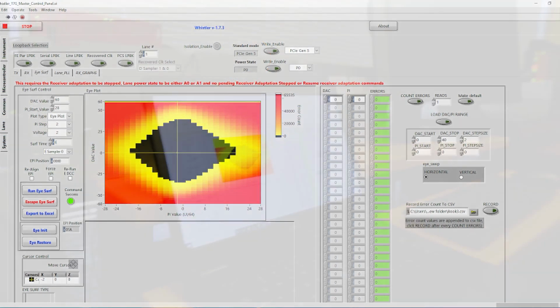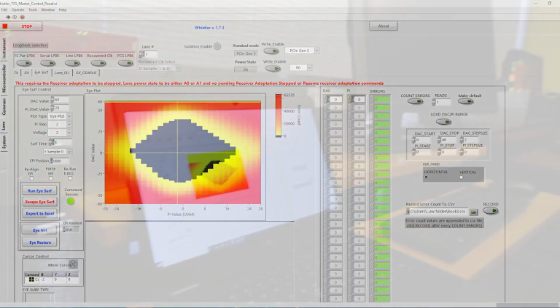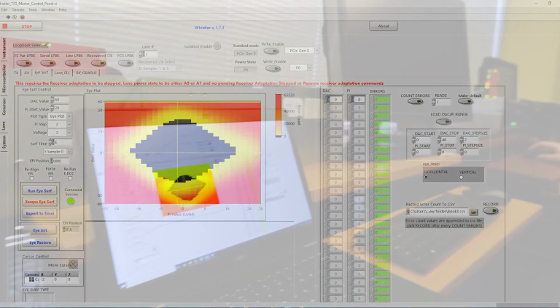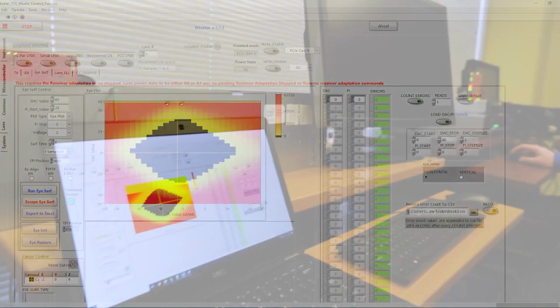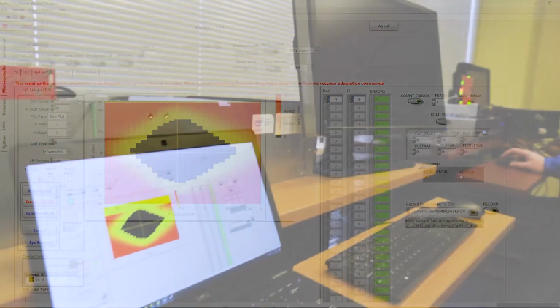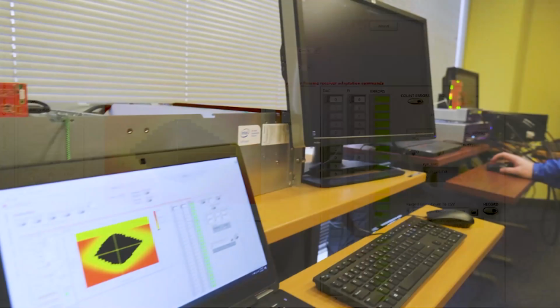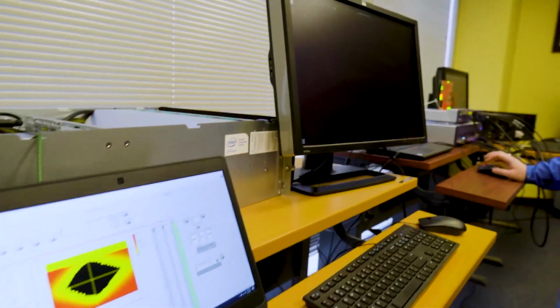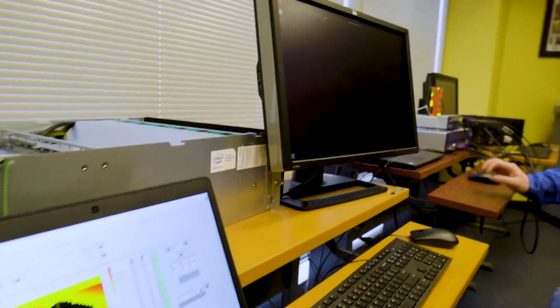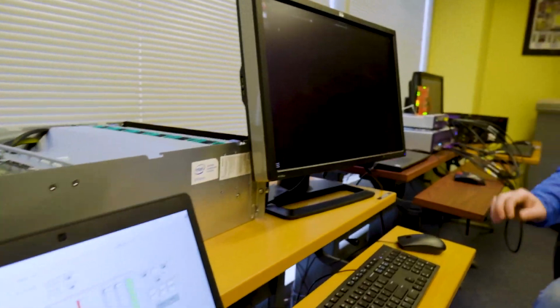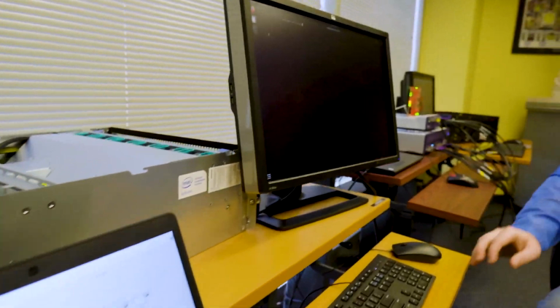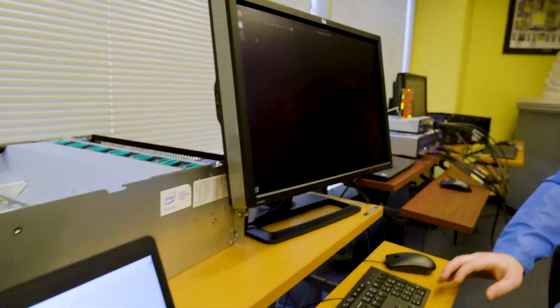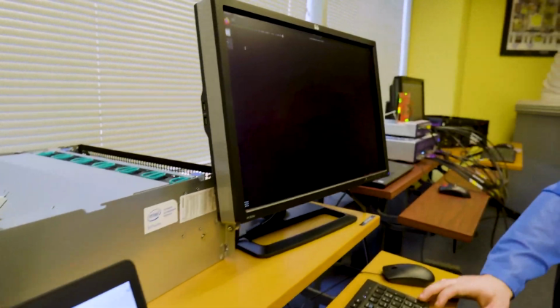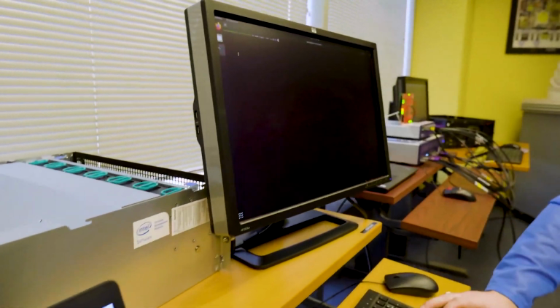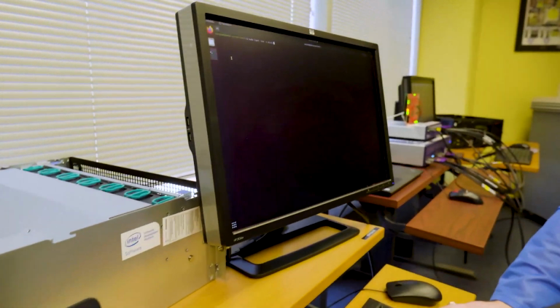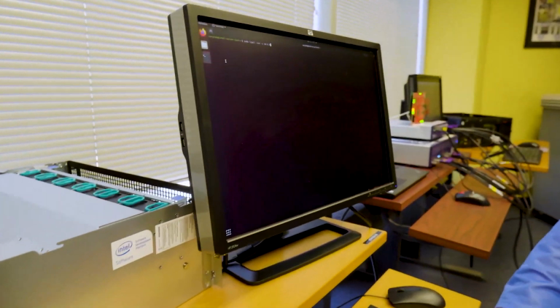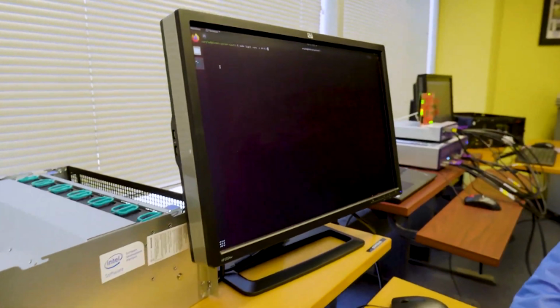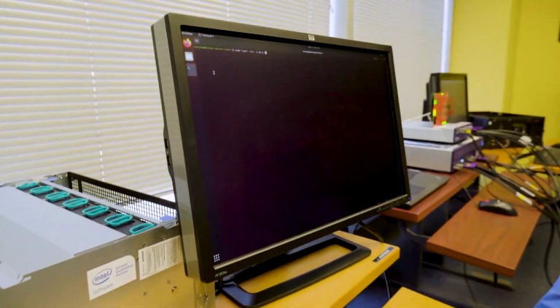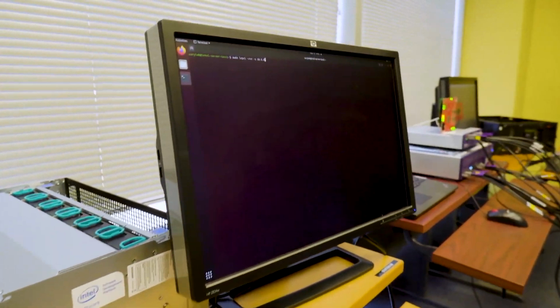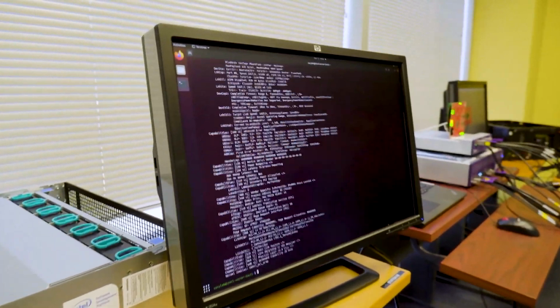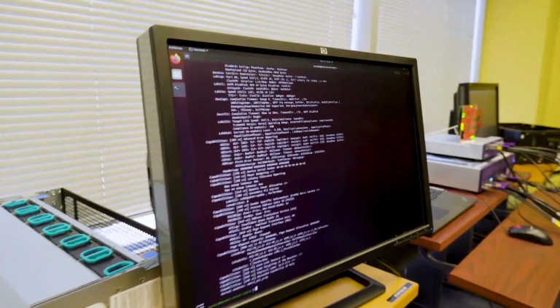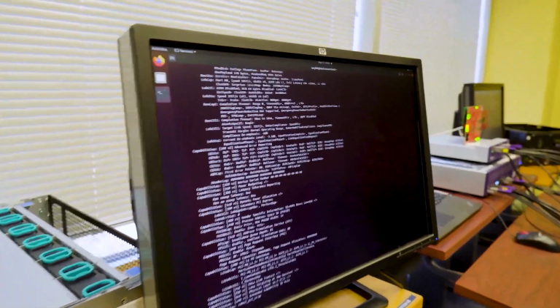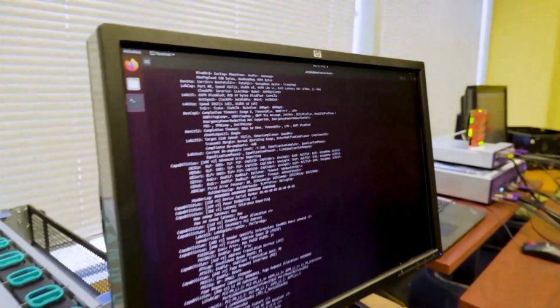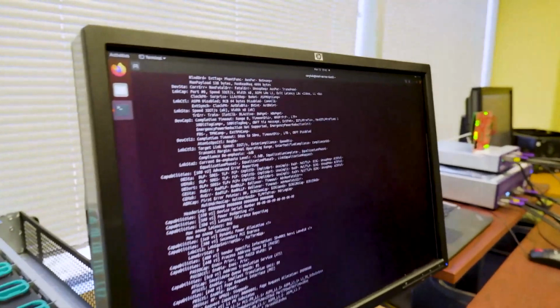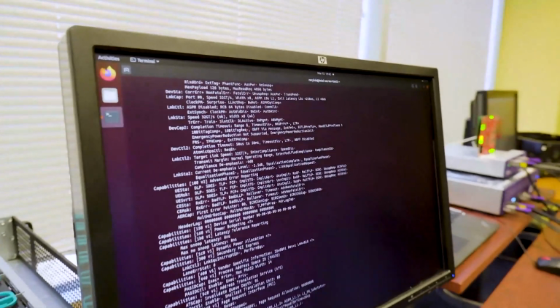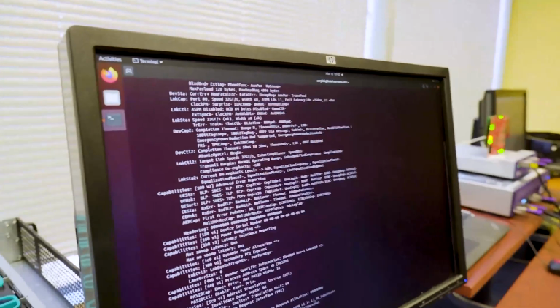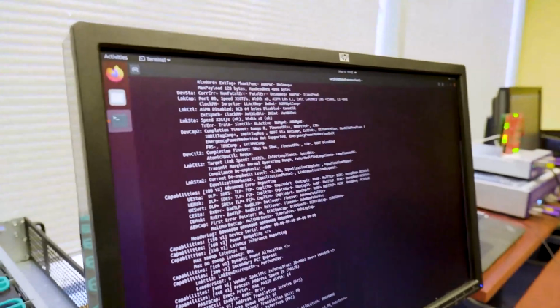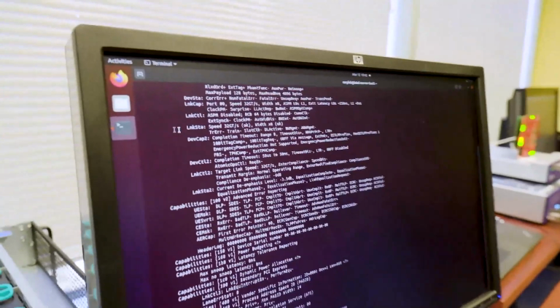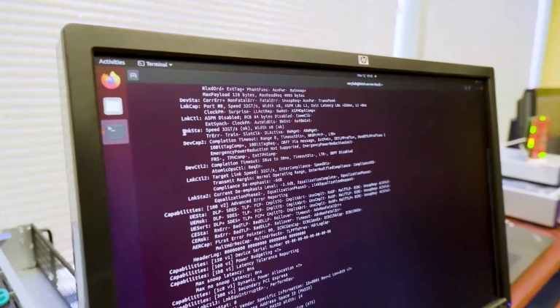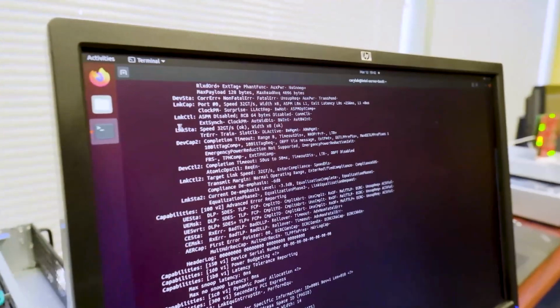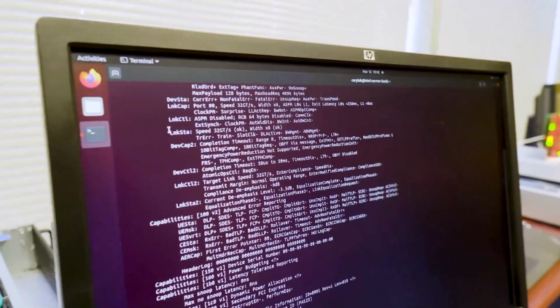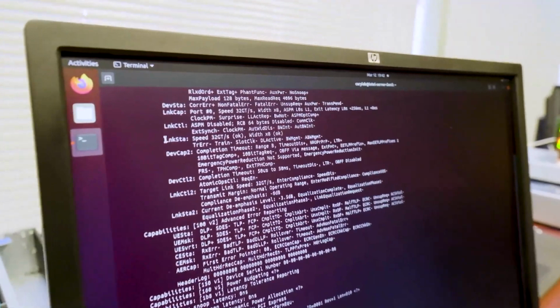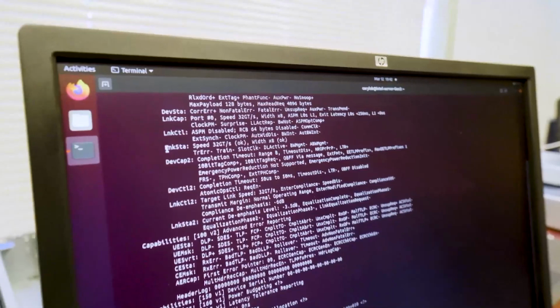Finally, it can be seen from the link status on the server that we have linked up to Gen 5 by 8.